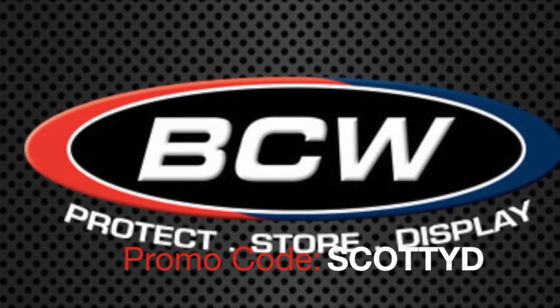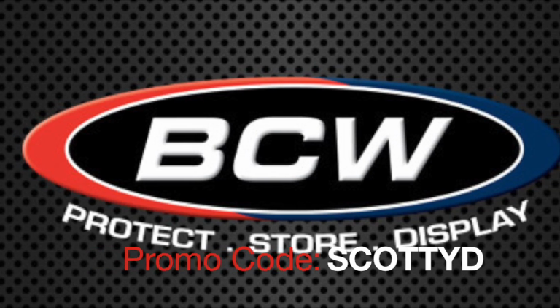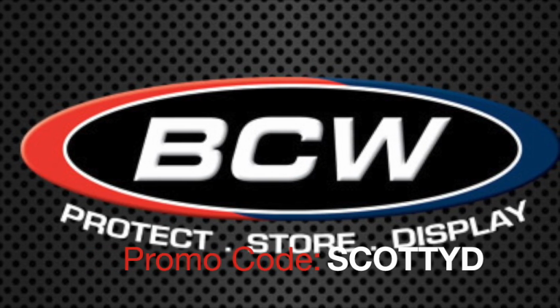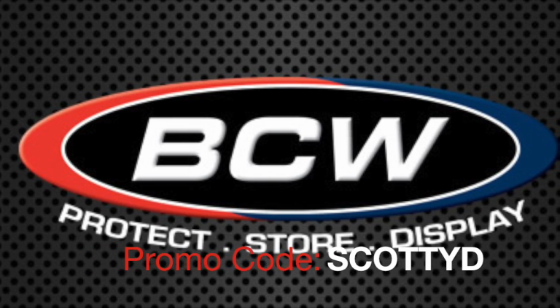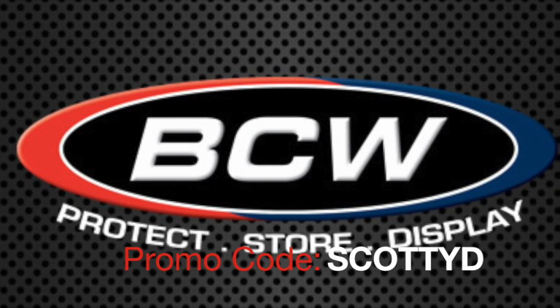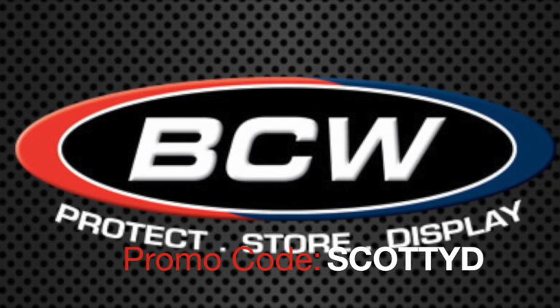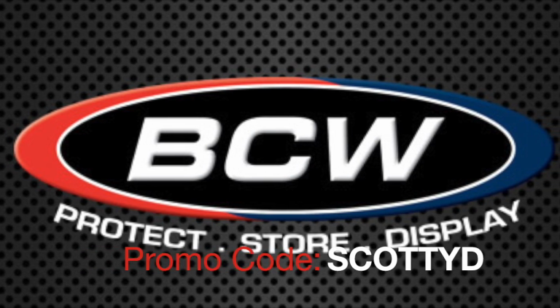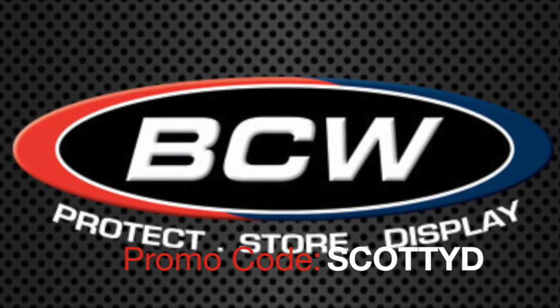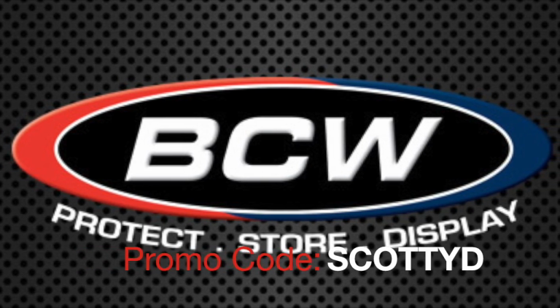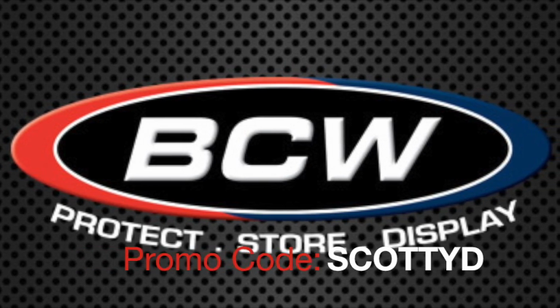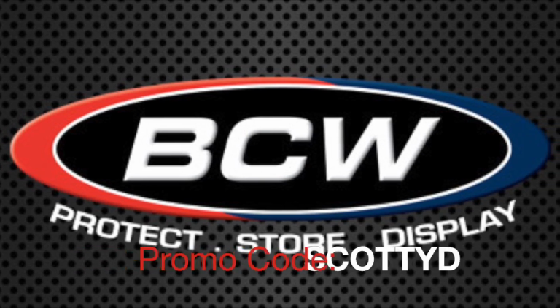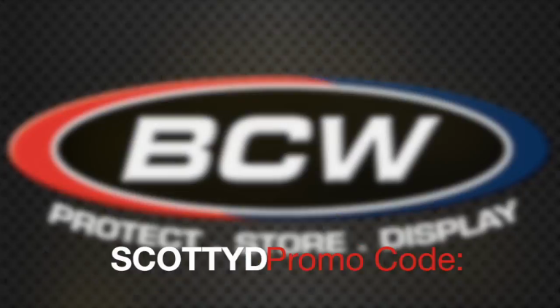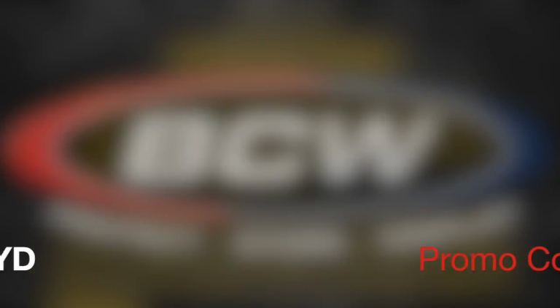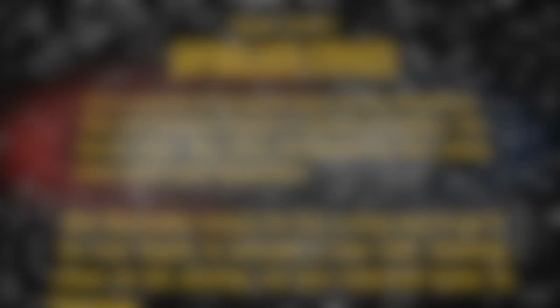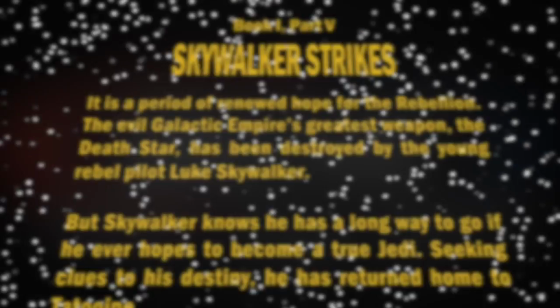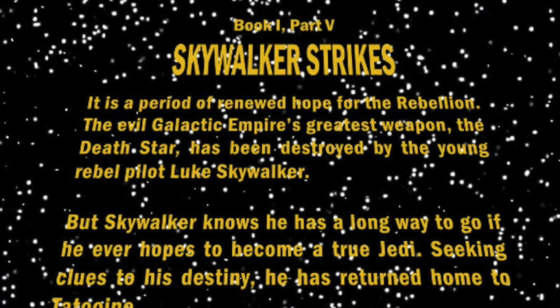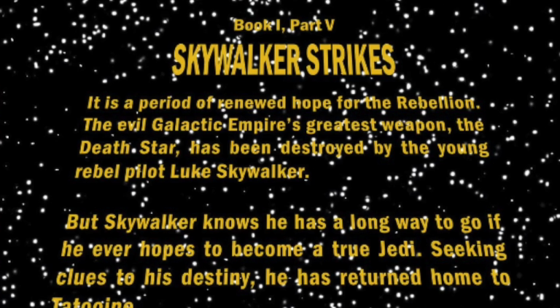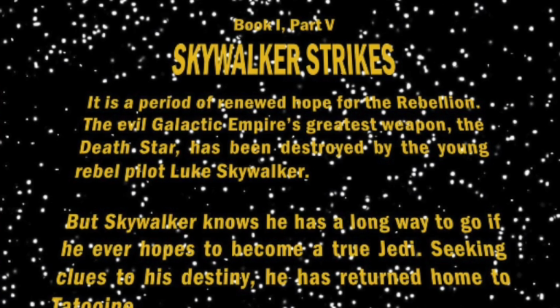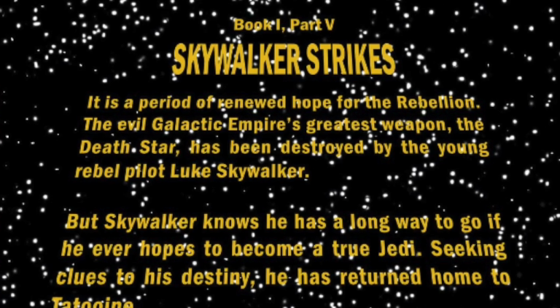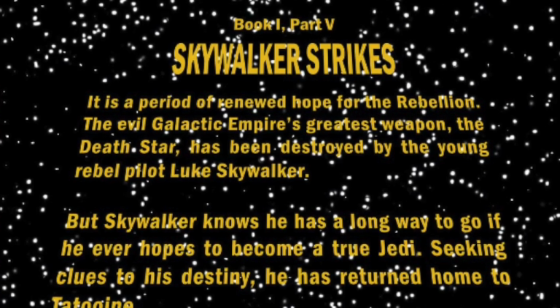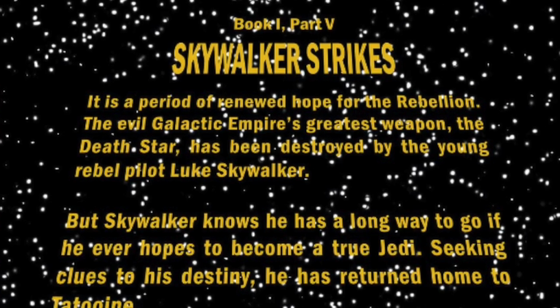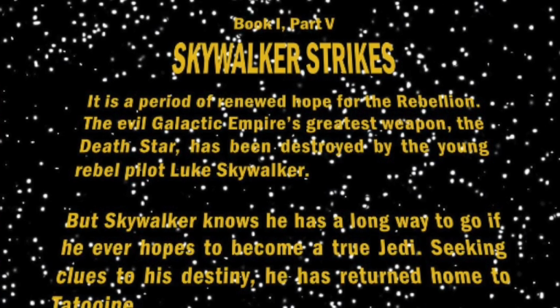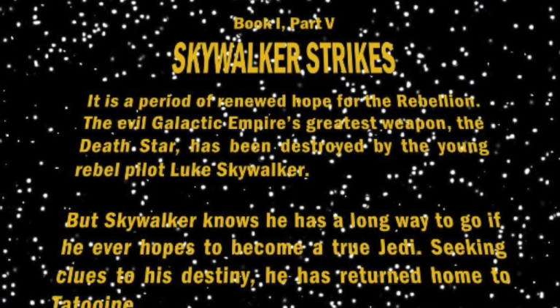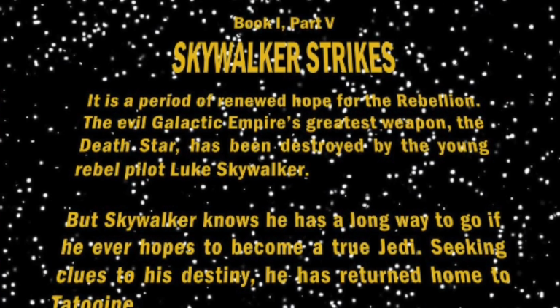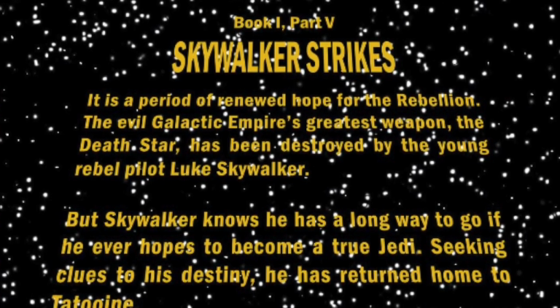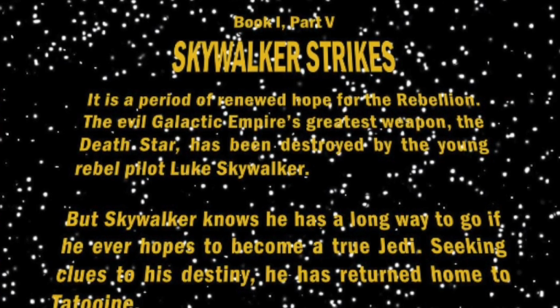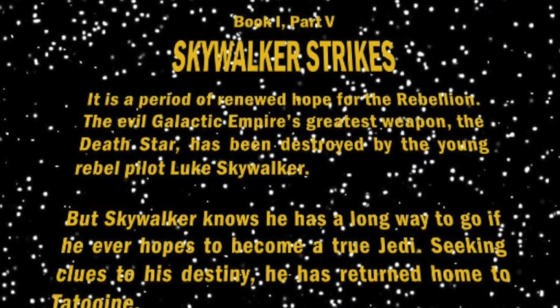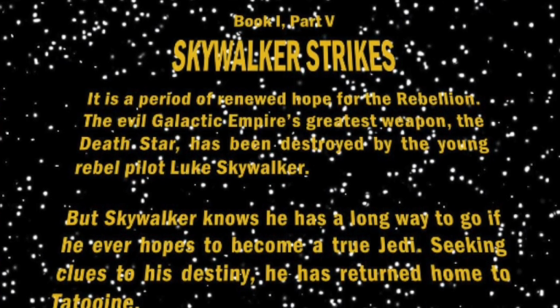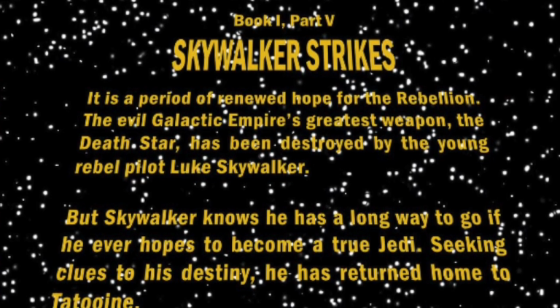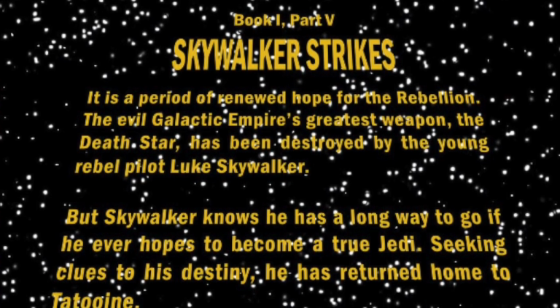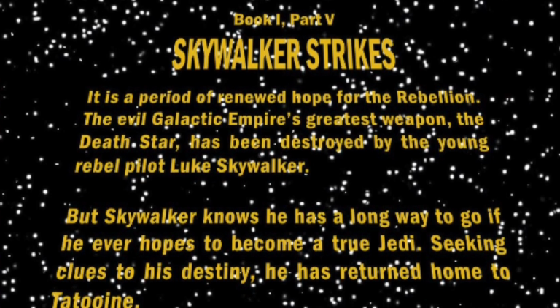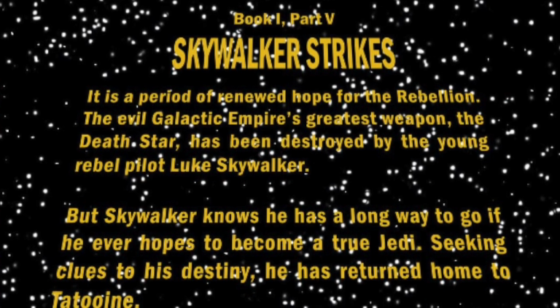Protect. Store. Display. Book 1, Part 5: Skywalker Strikes.